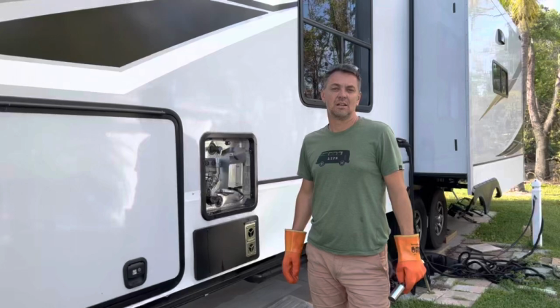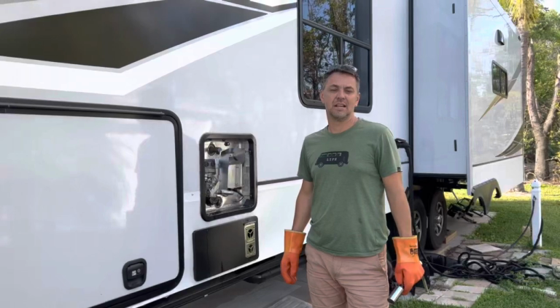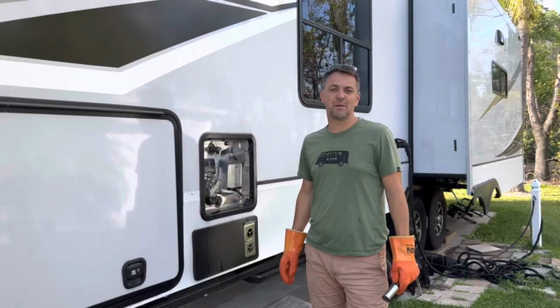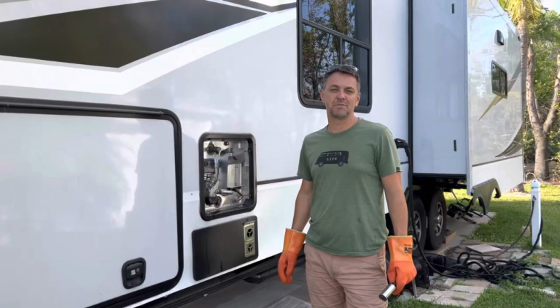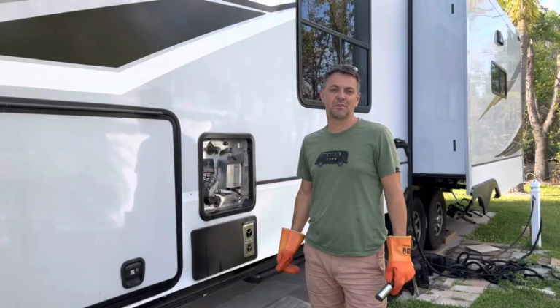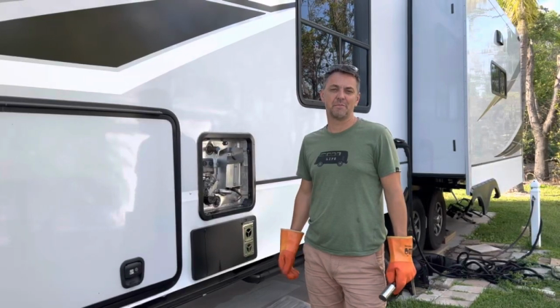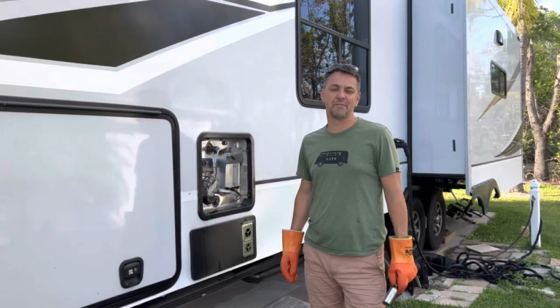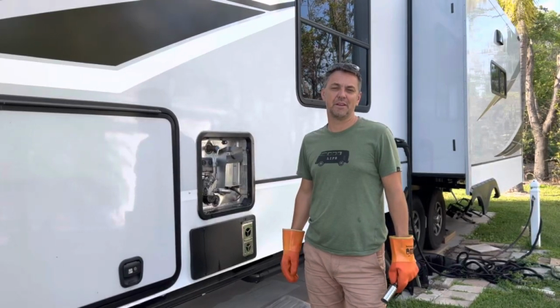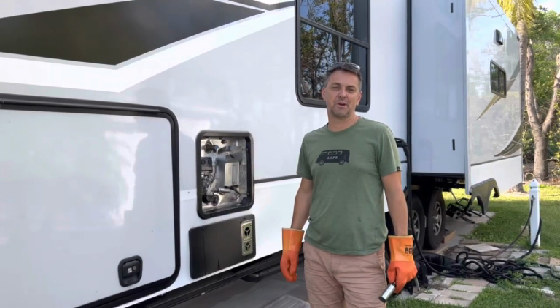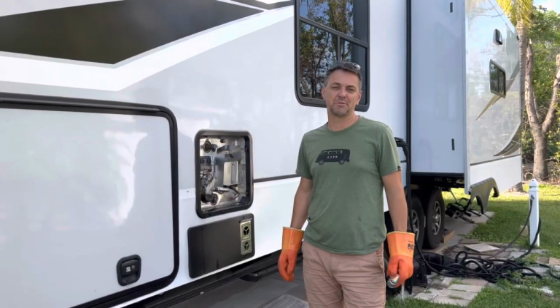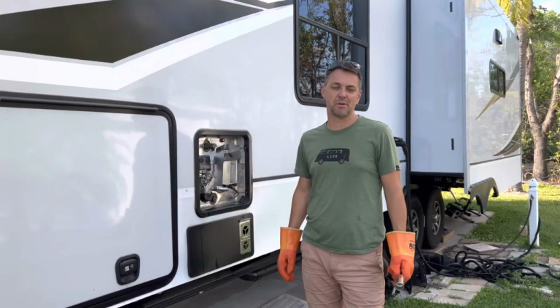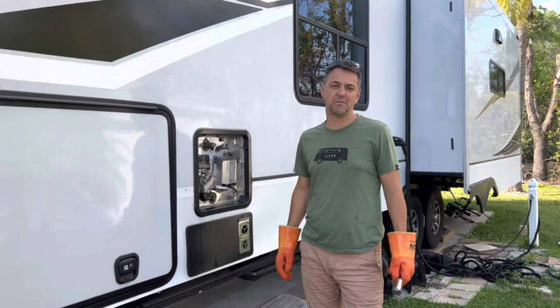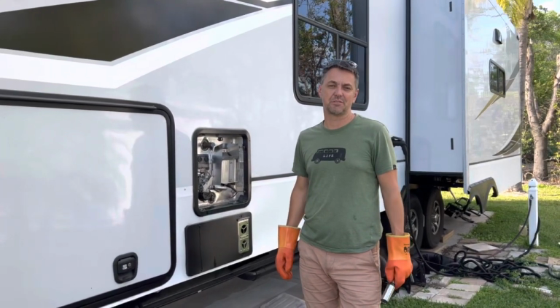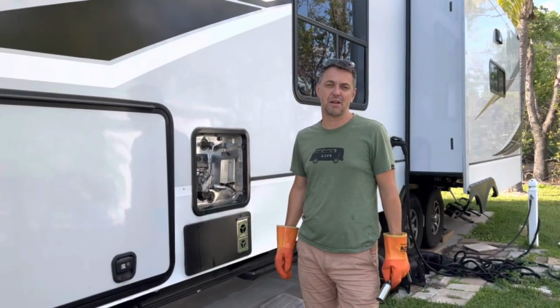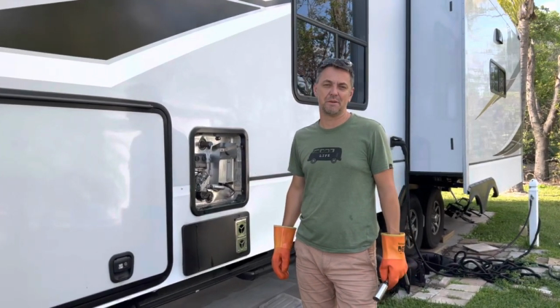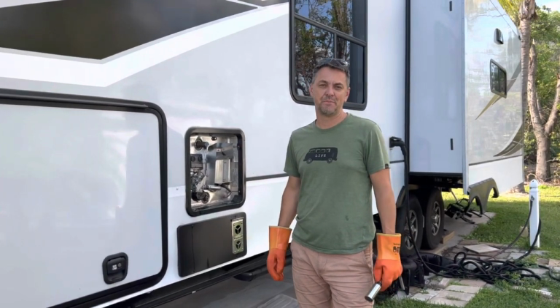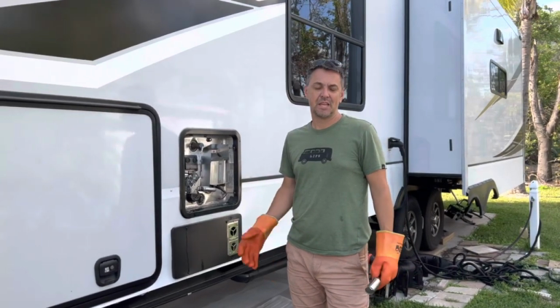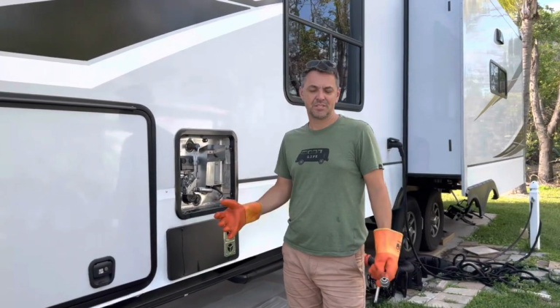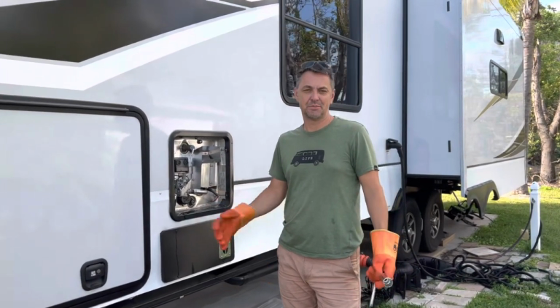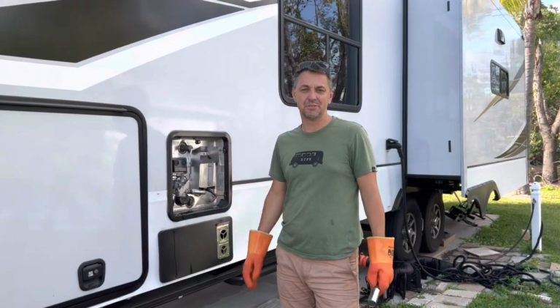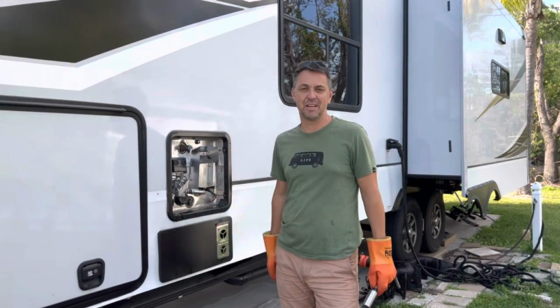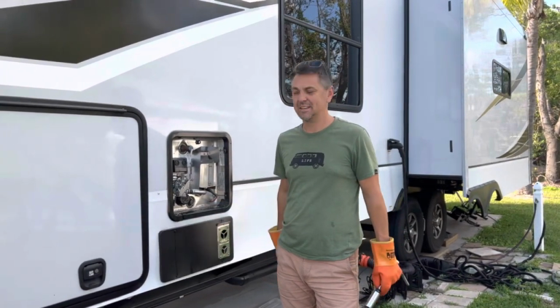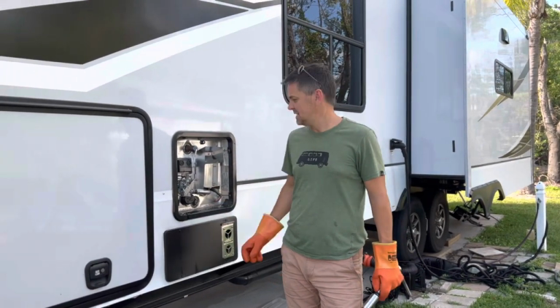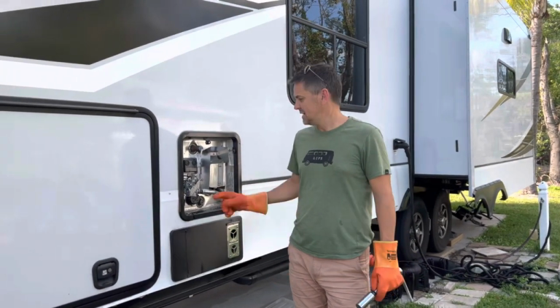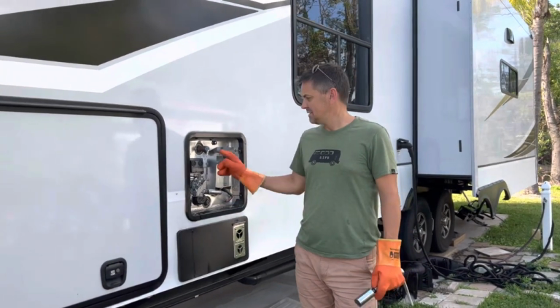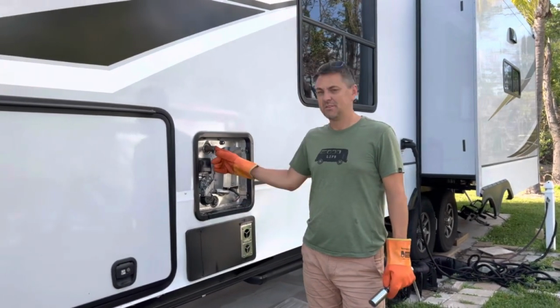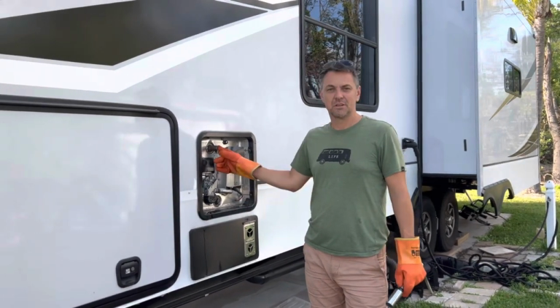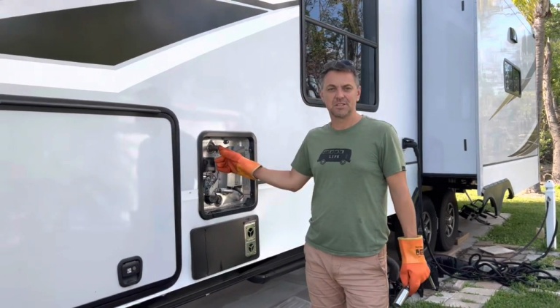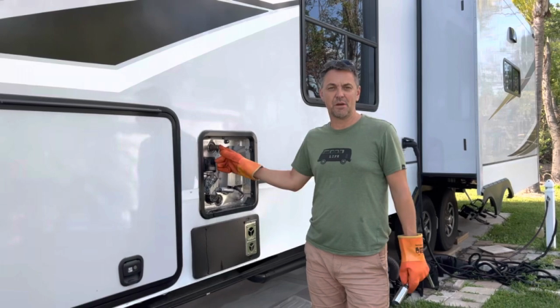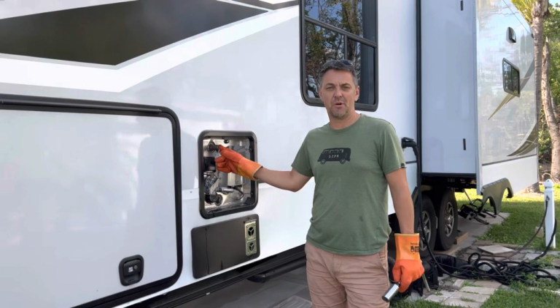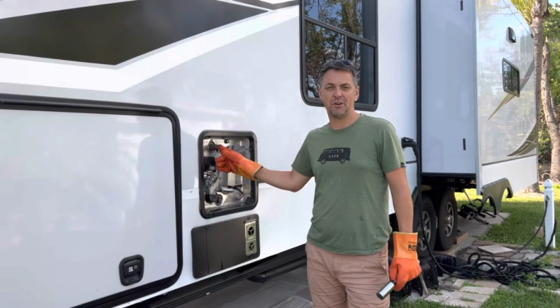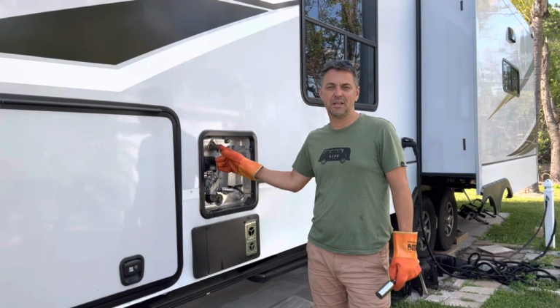On today's episode of Crappy RV, we're explaining why RVs are crappy. It's Tip Tuesday. We're going to talk about the water heater.